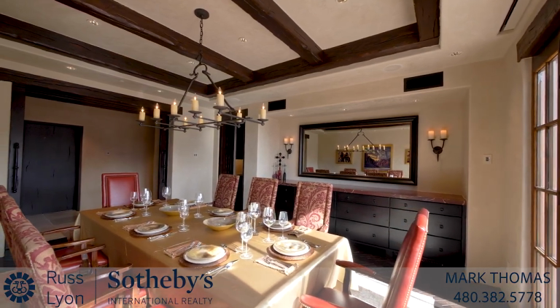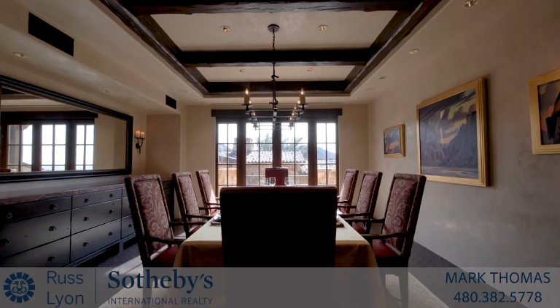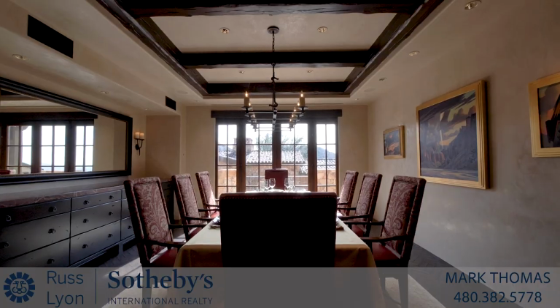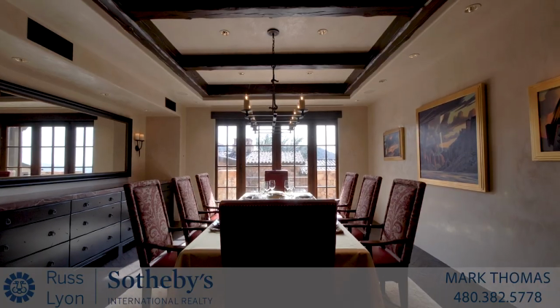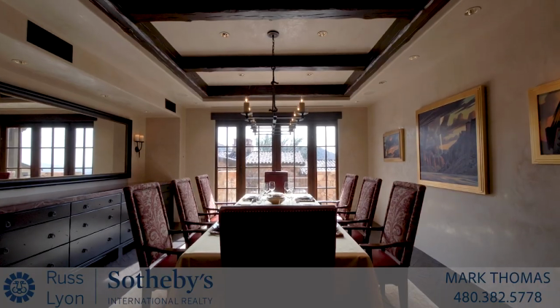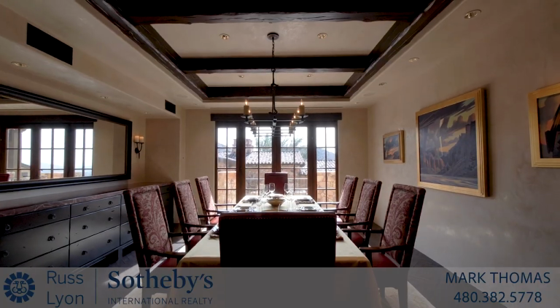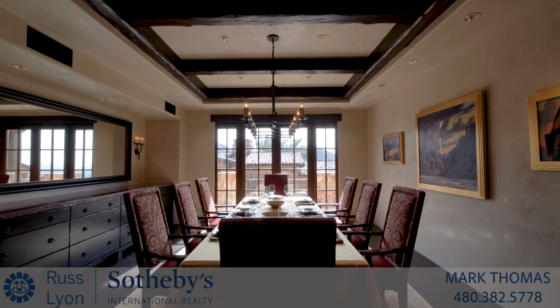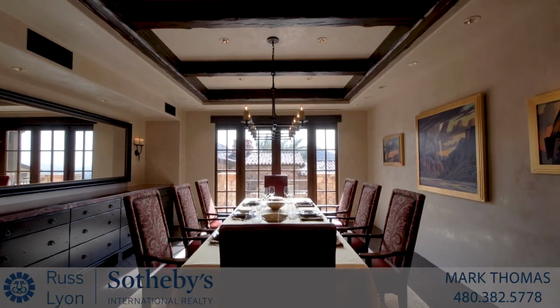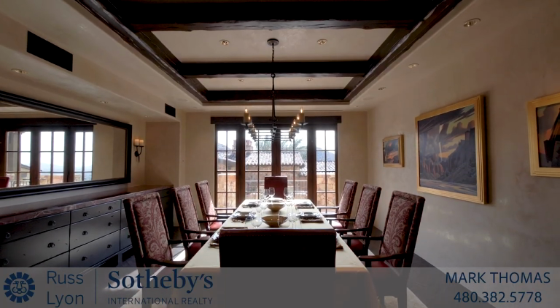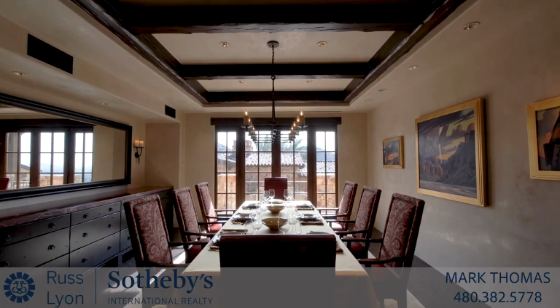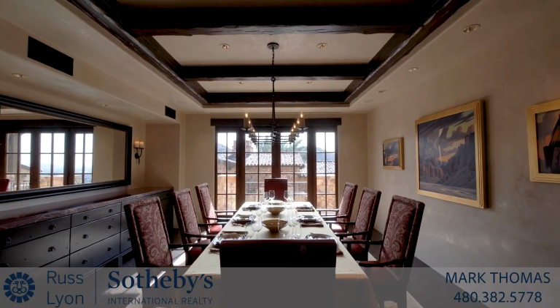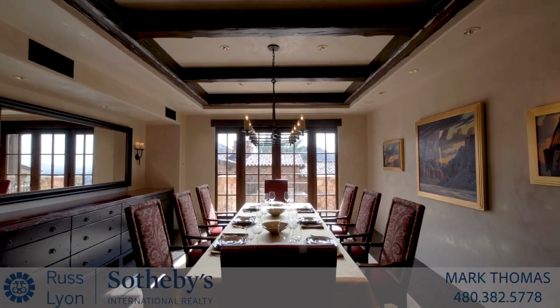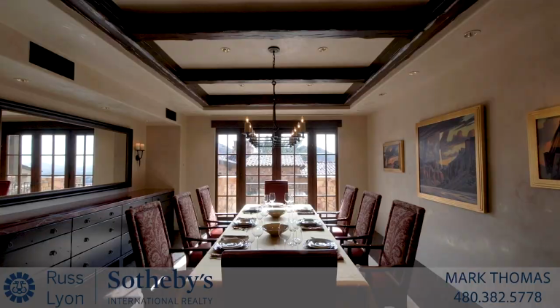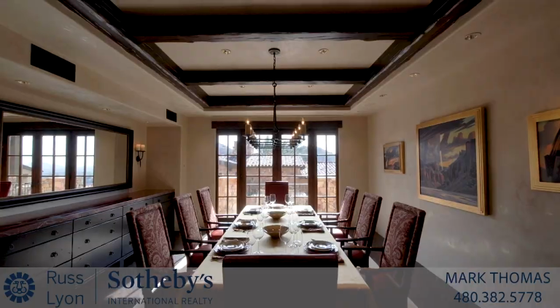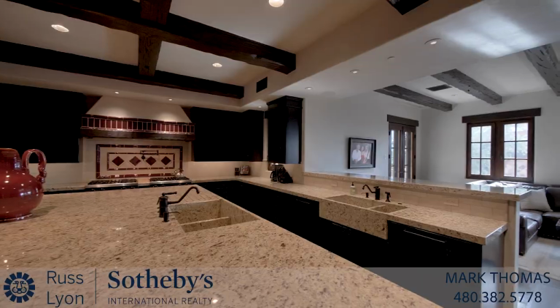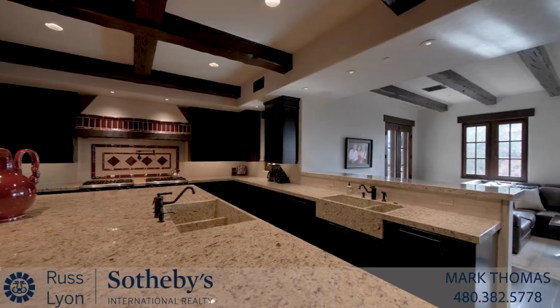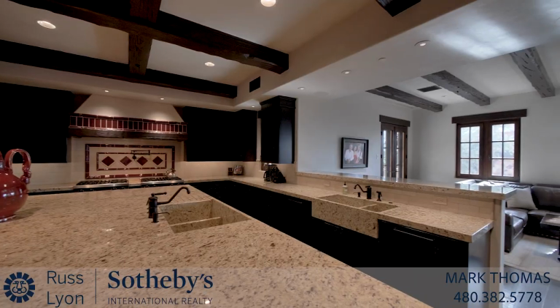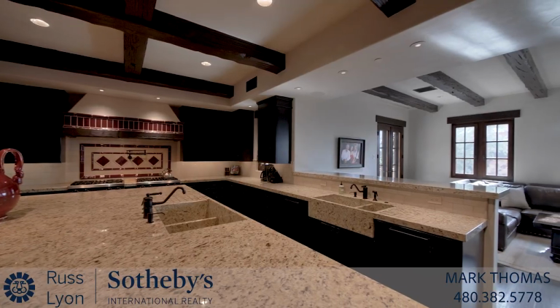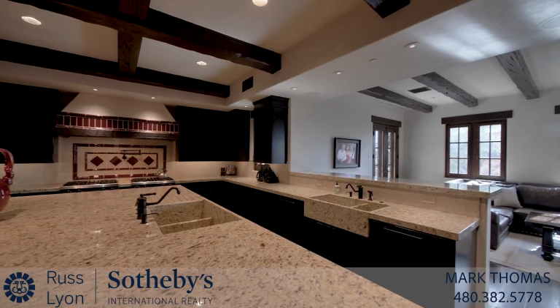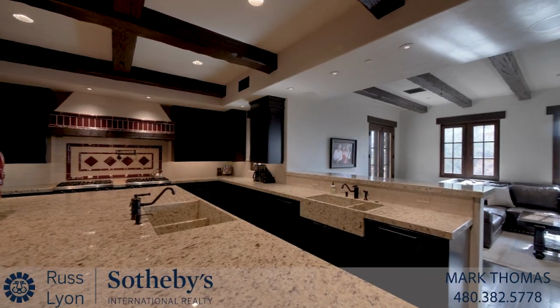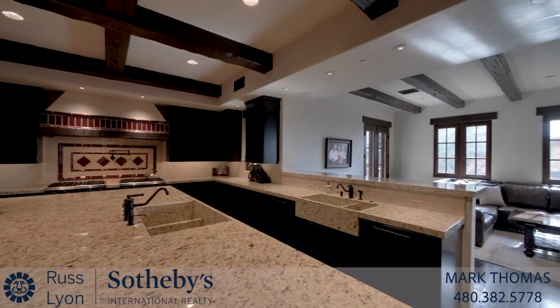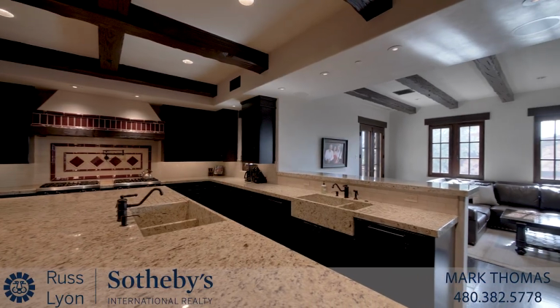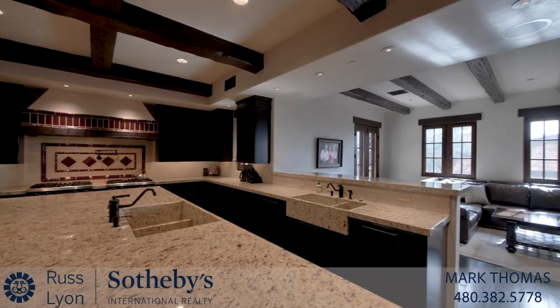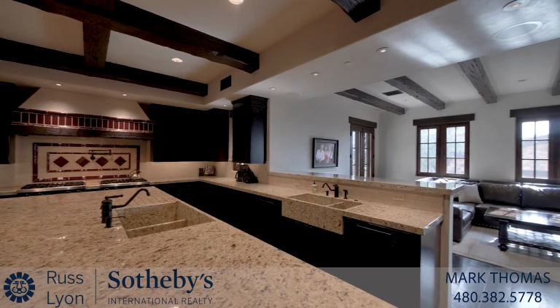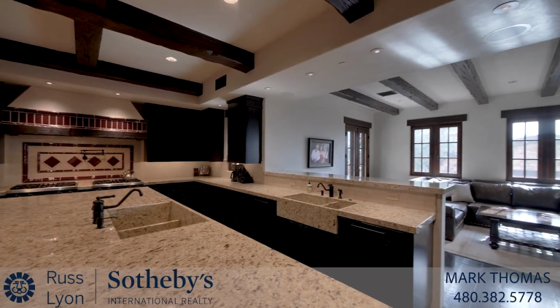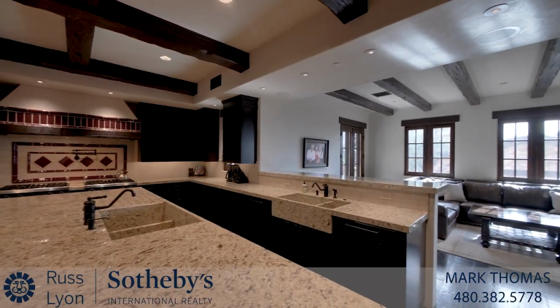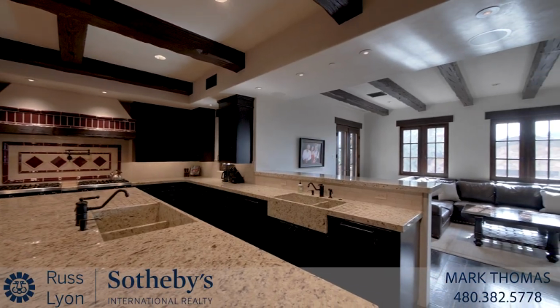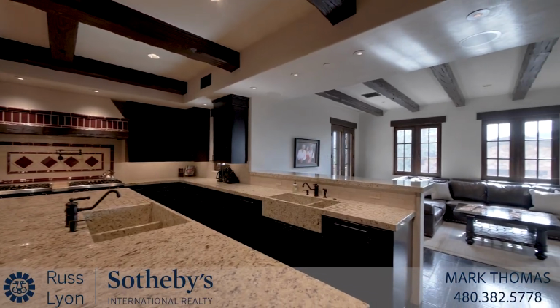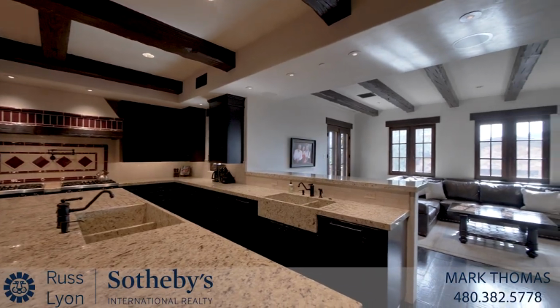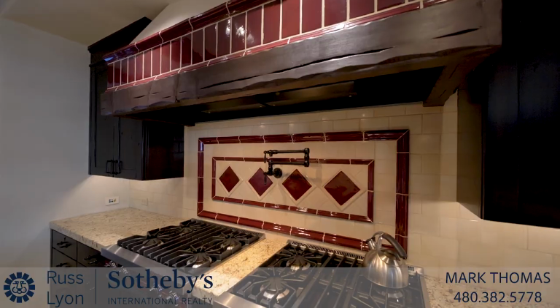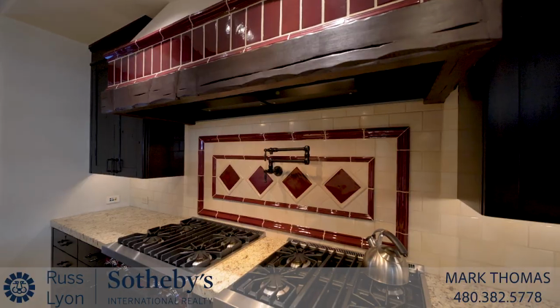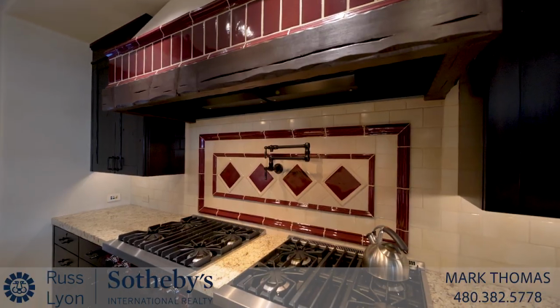Past a refined dining room, you reach the chef's kitchen, which incorporates a family room and casual dining area.